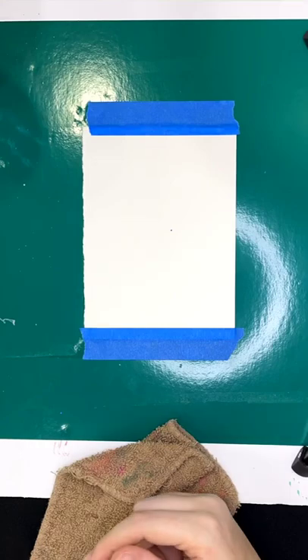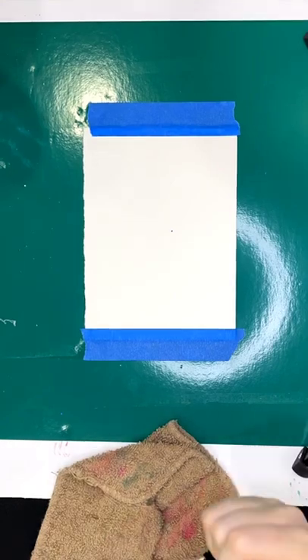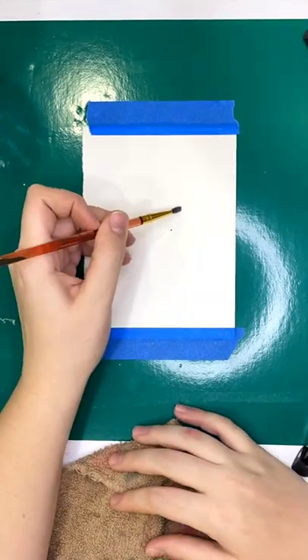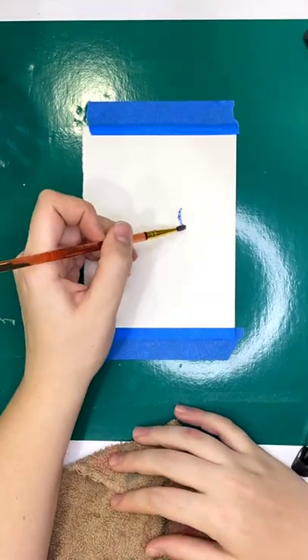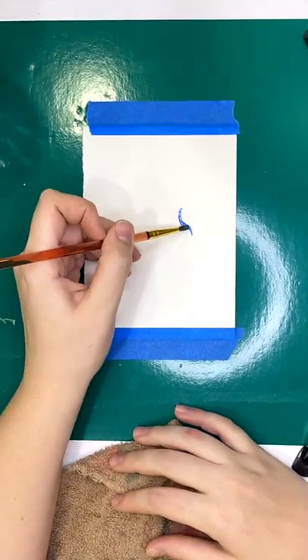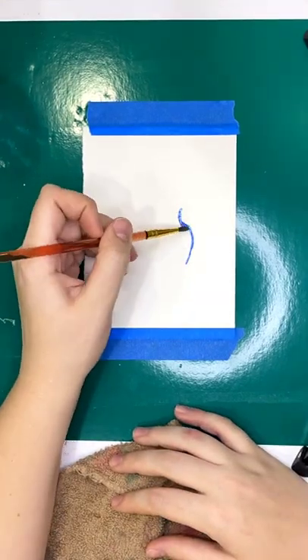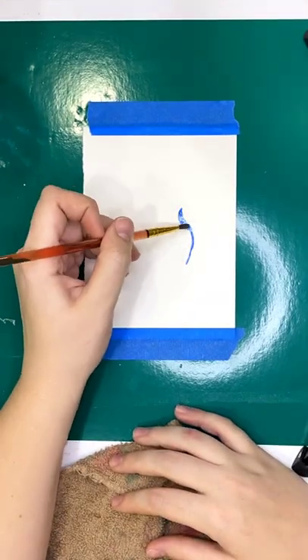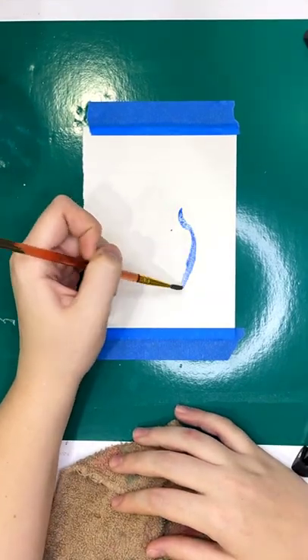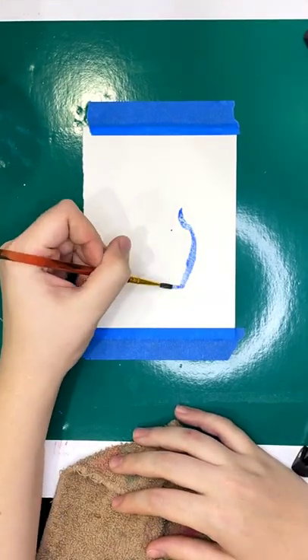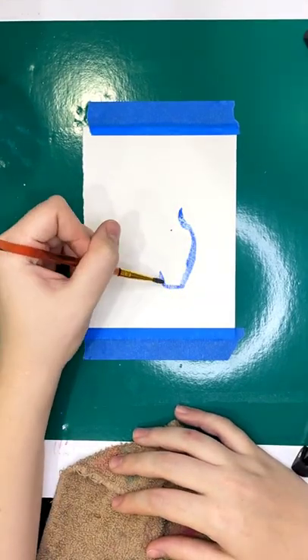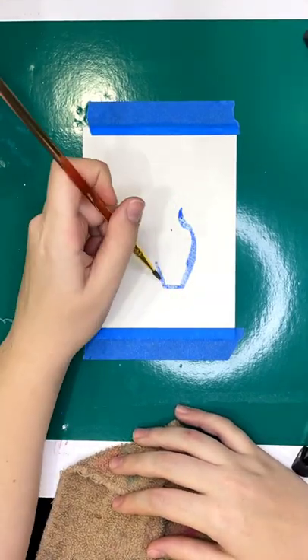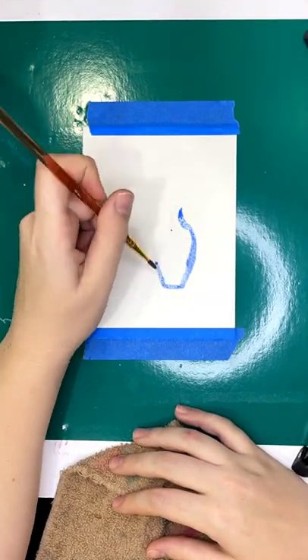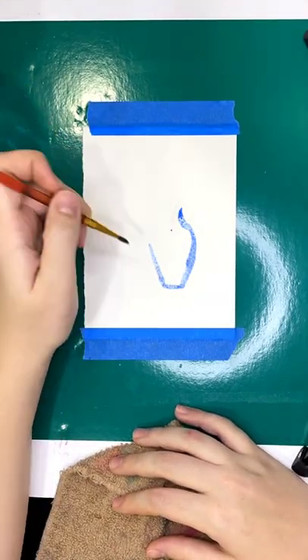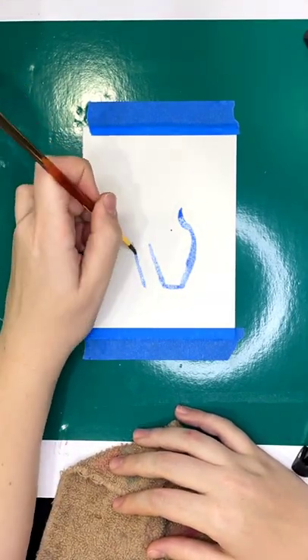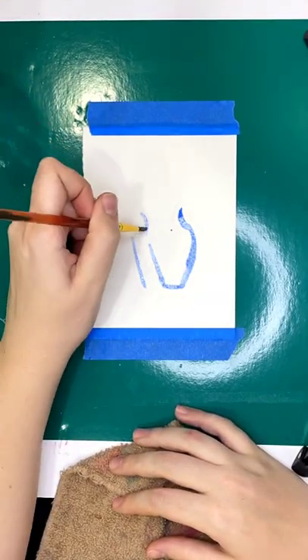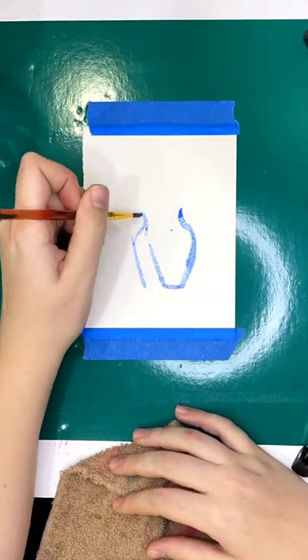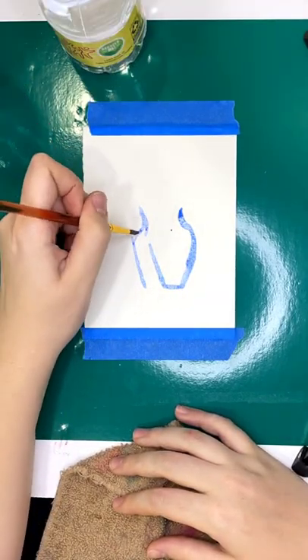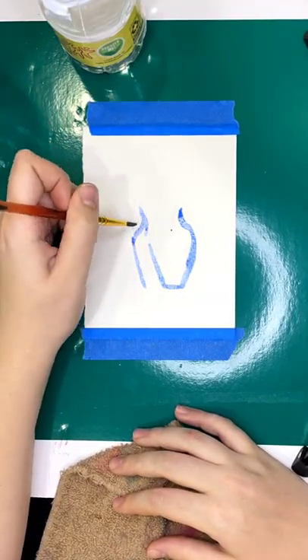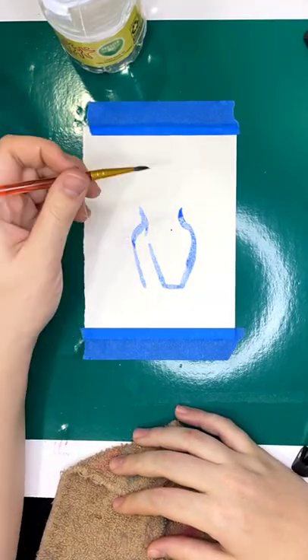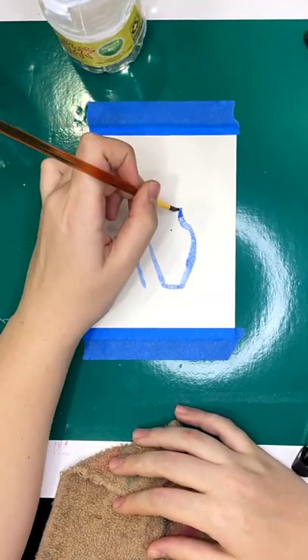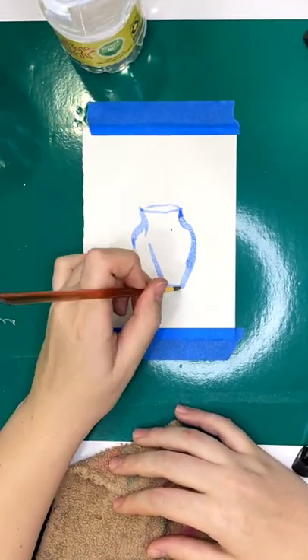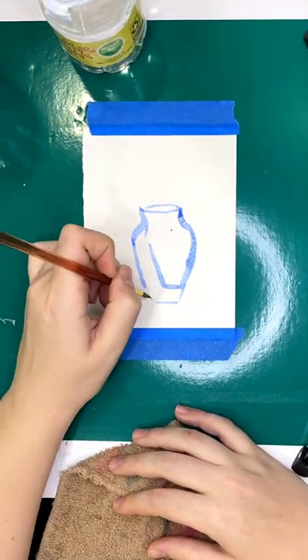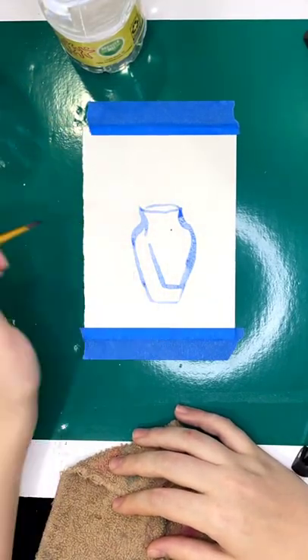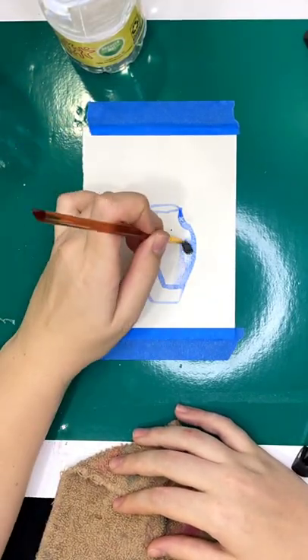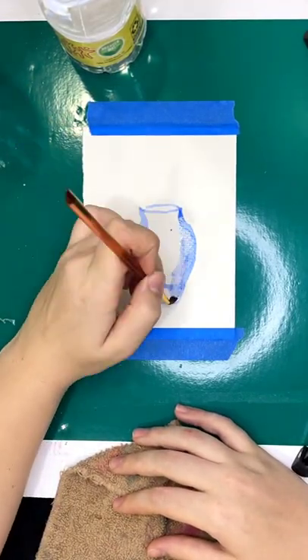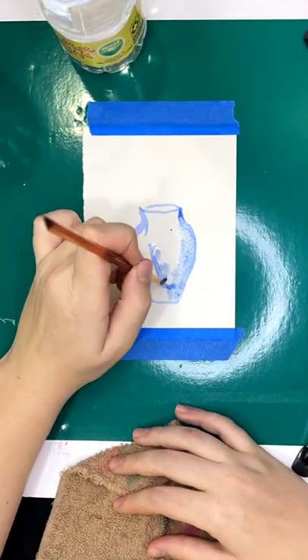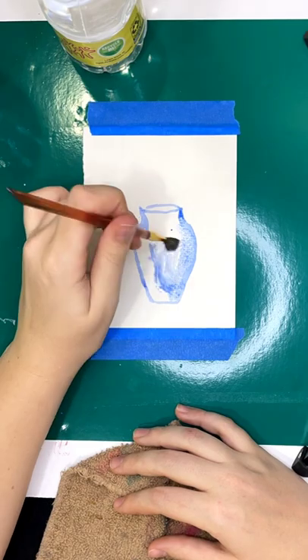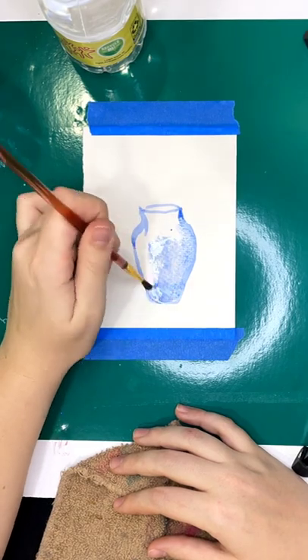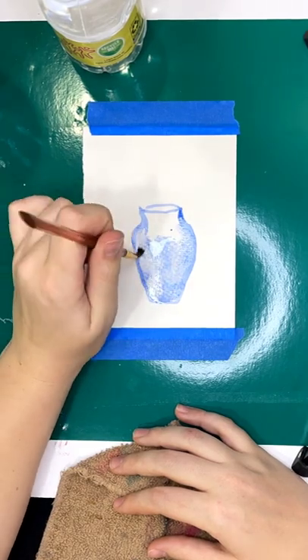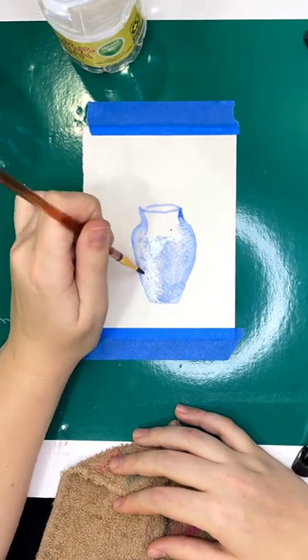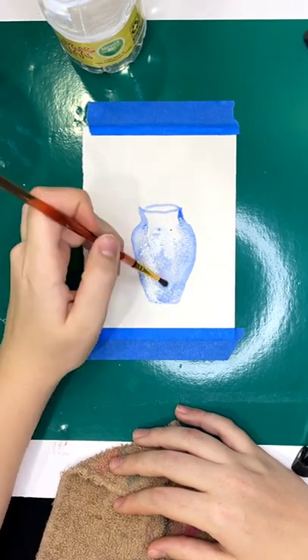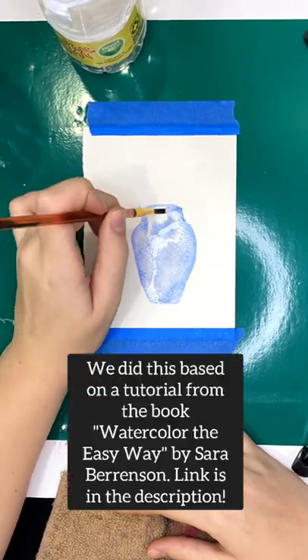Hey guys, I'm back with another watercolor short. Today's short is a chinoiserie vase with flowers in it.